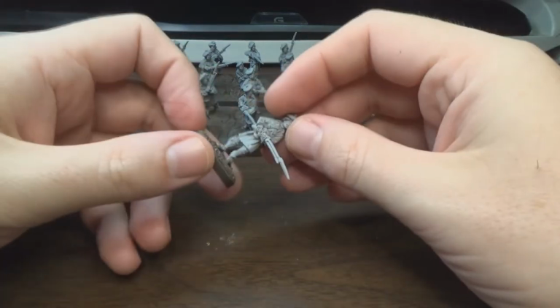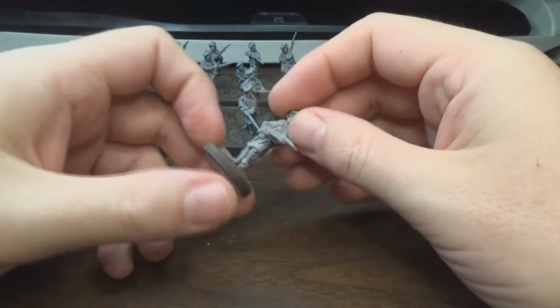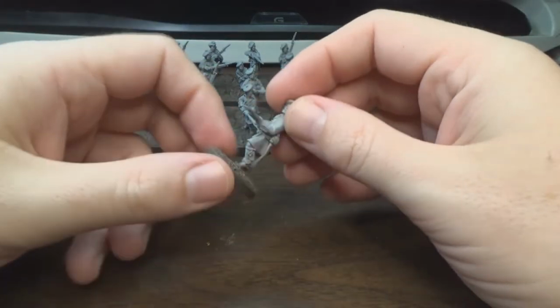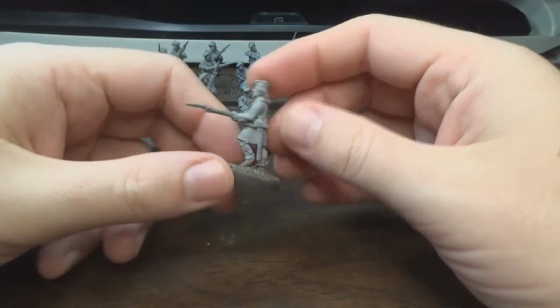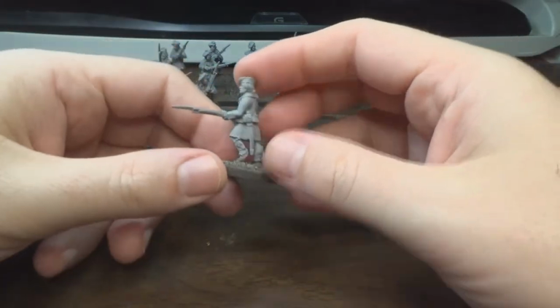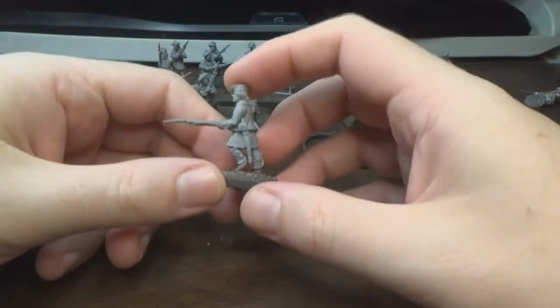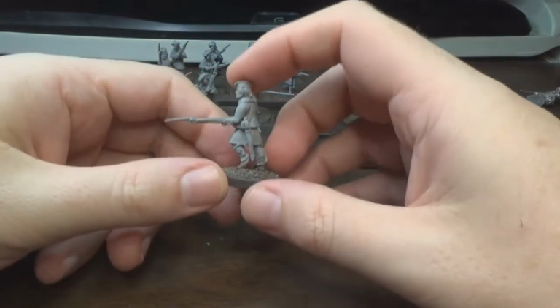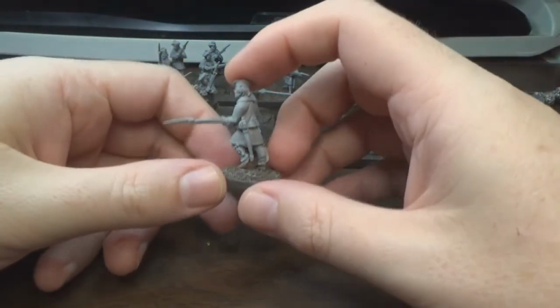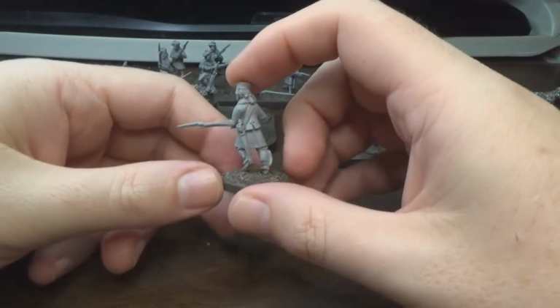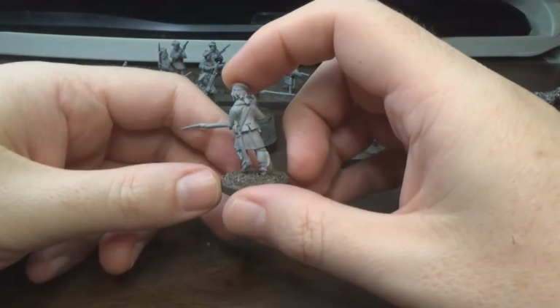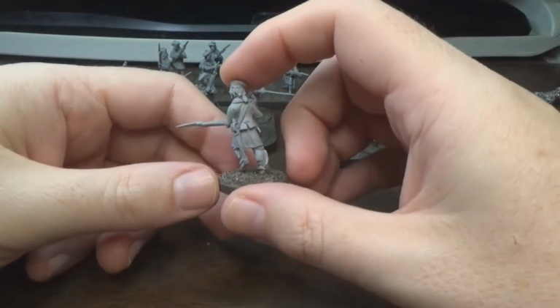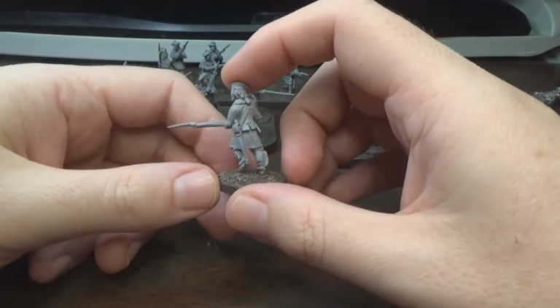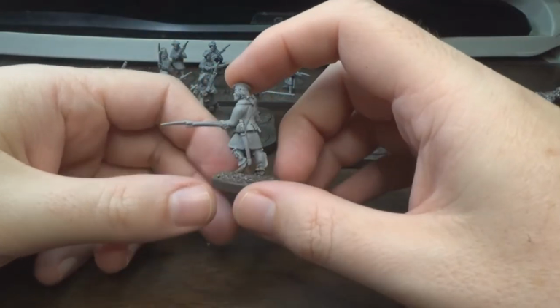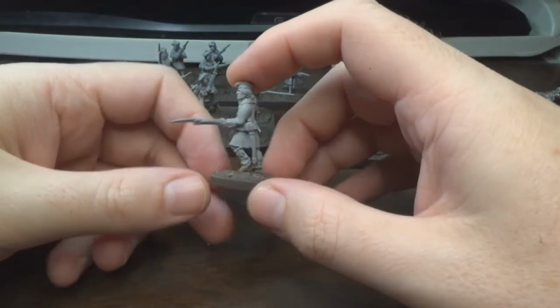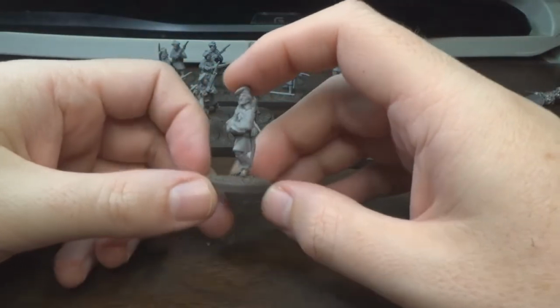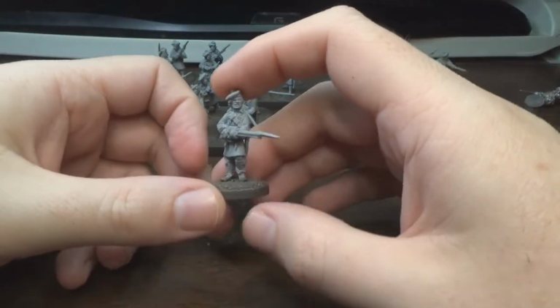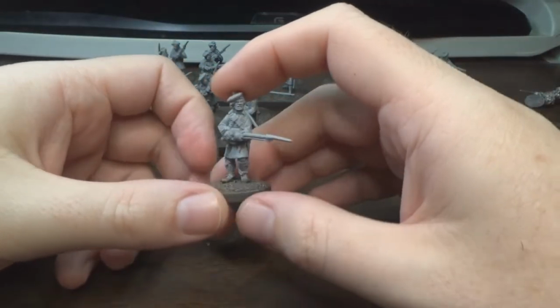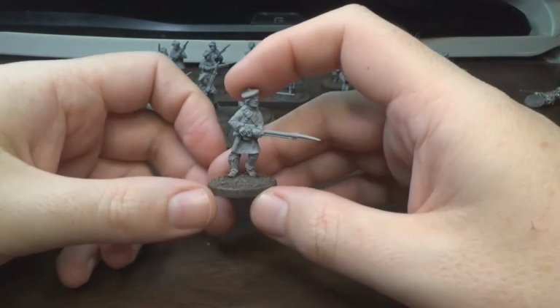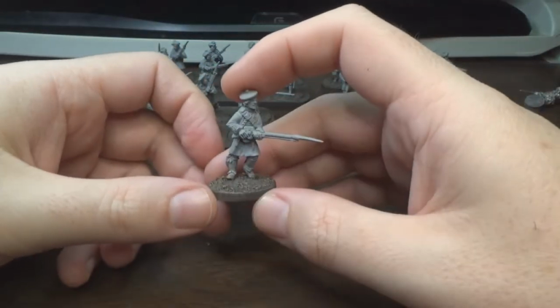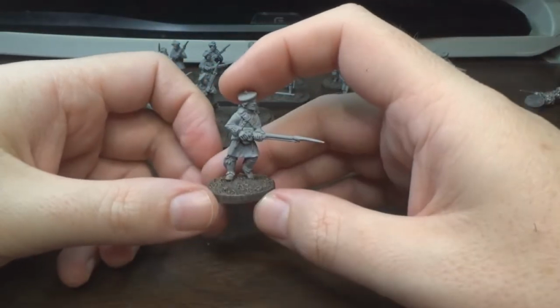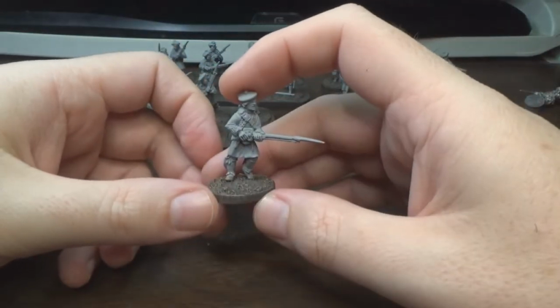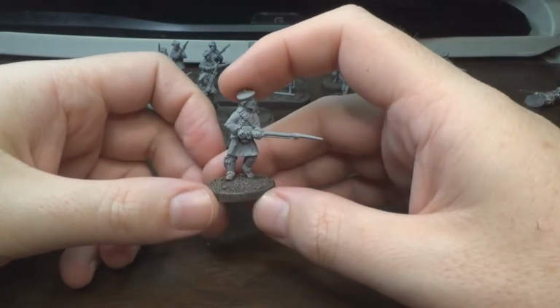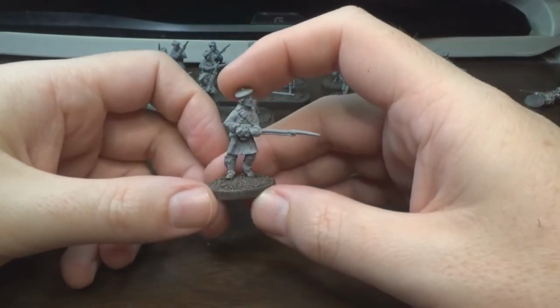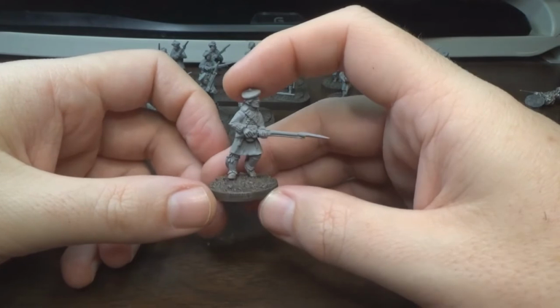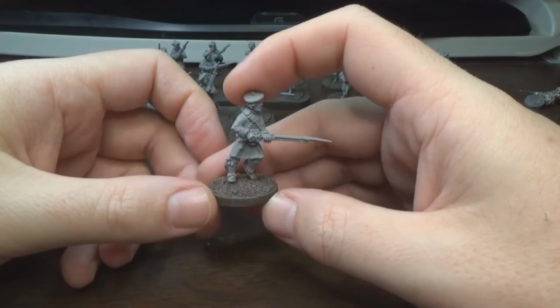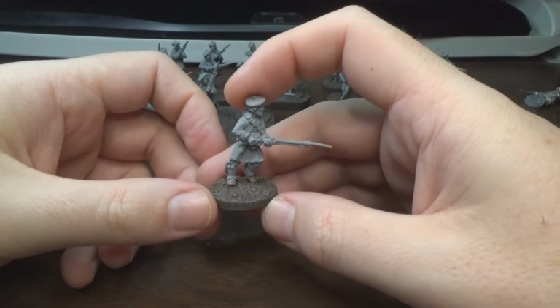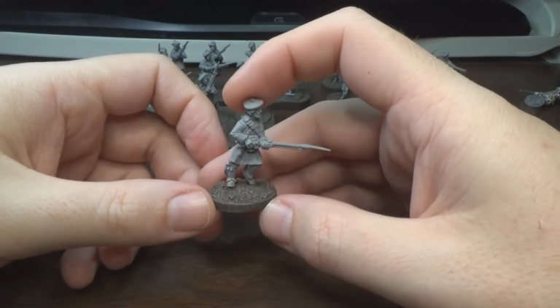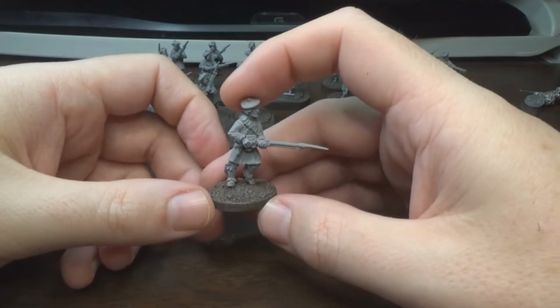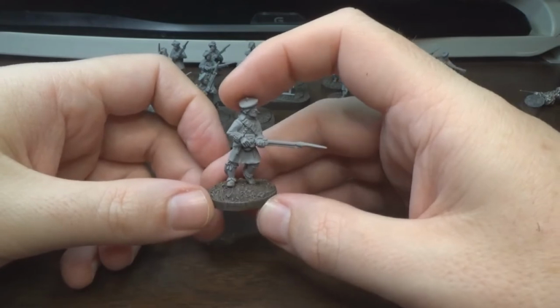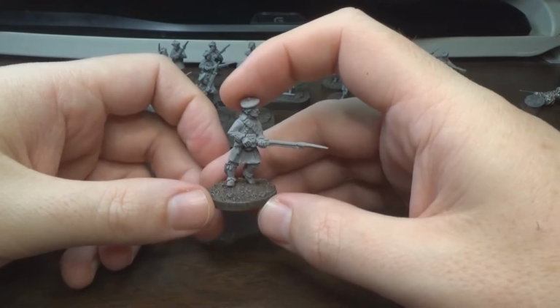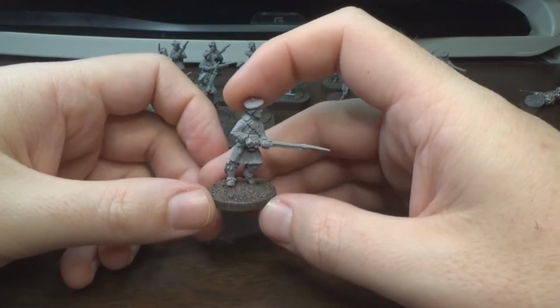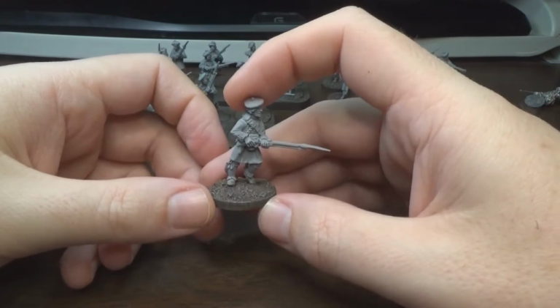Got all of the minis primed, and it's time to get to the fun part — putting some paint on them.